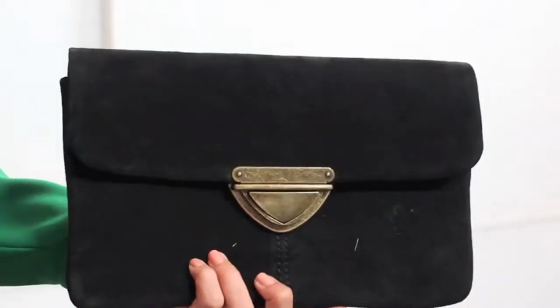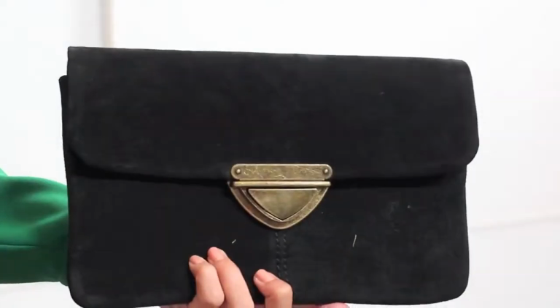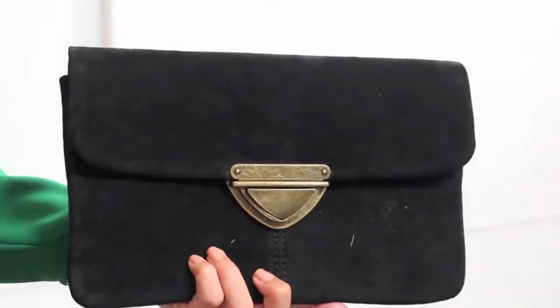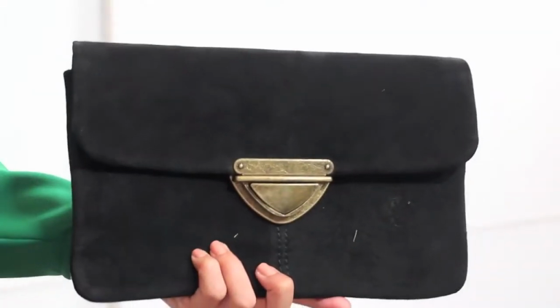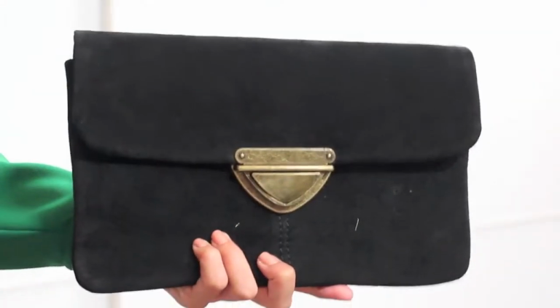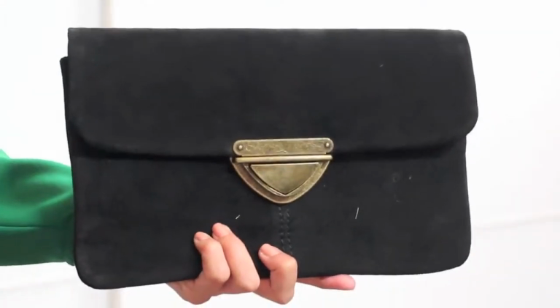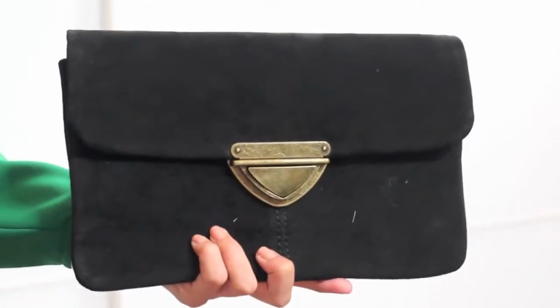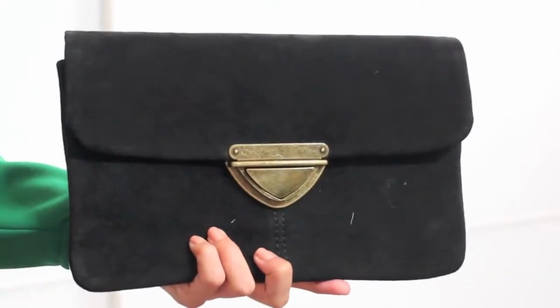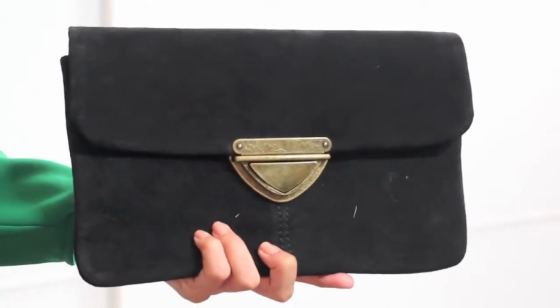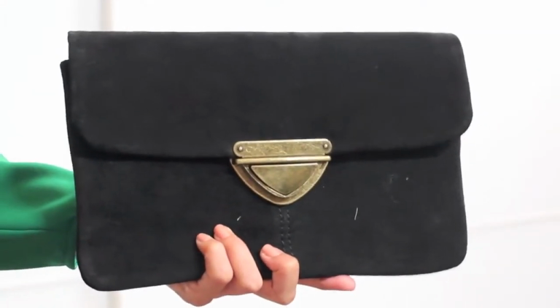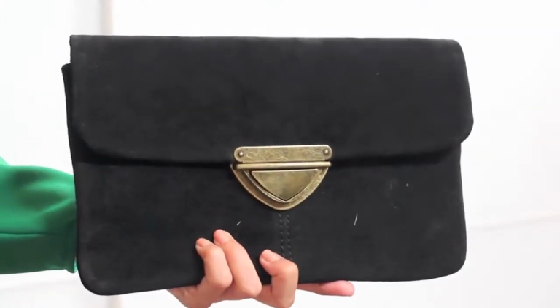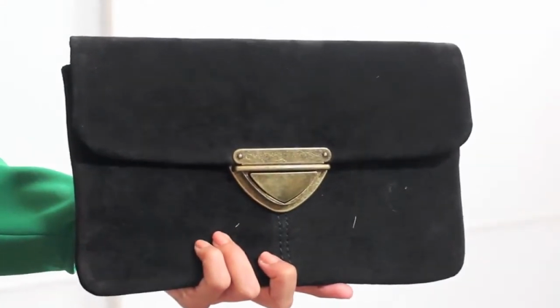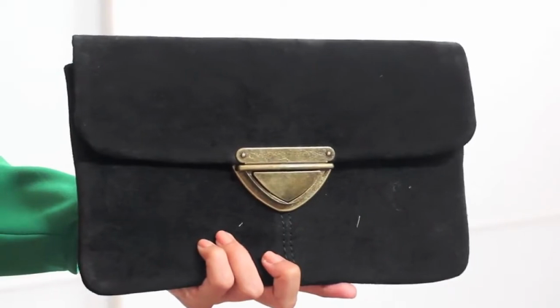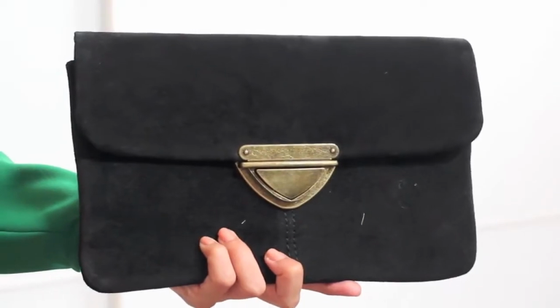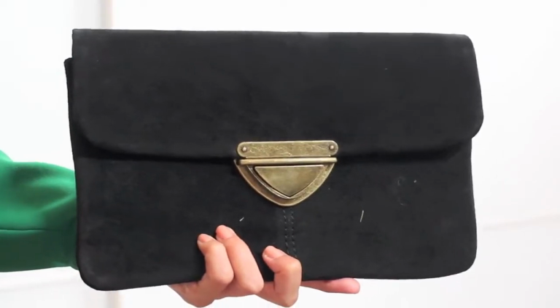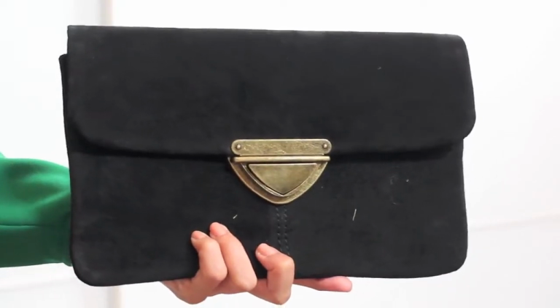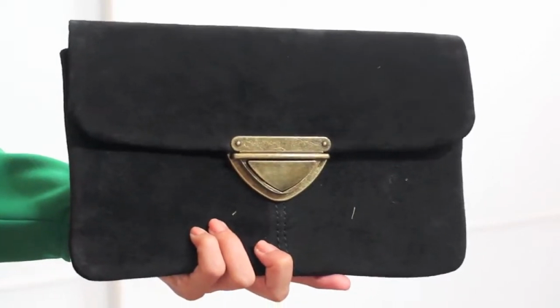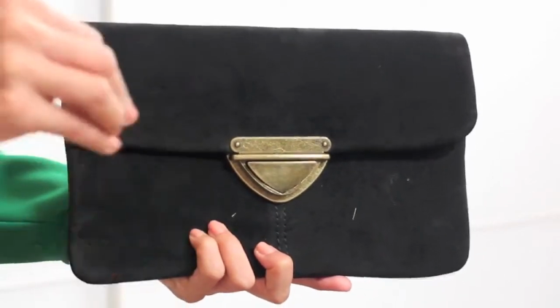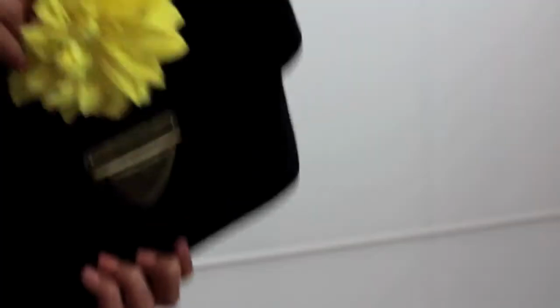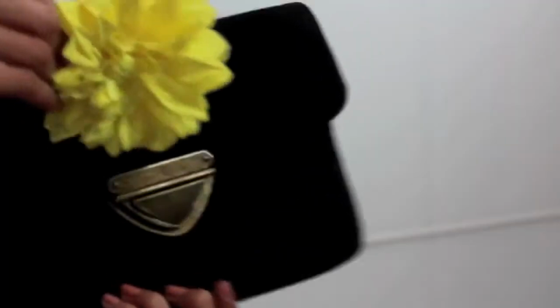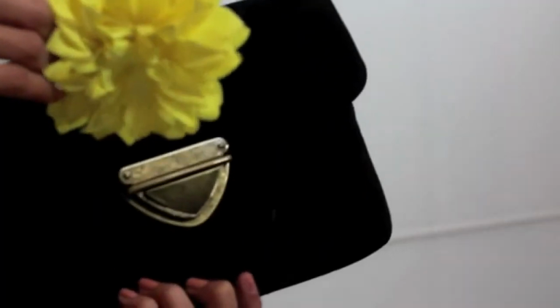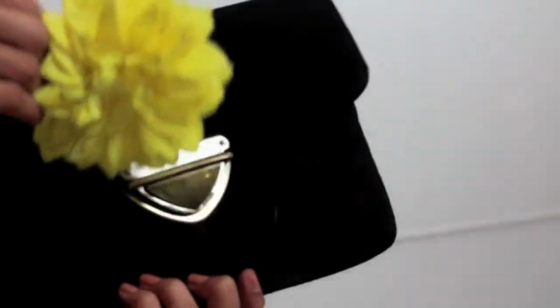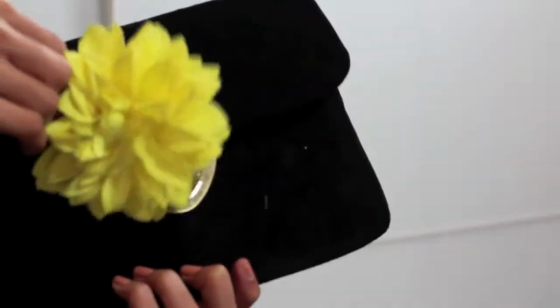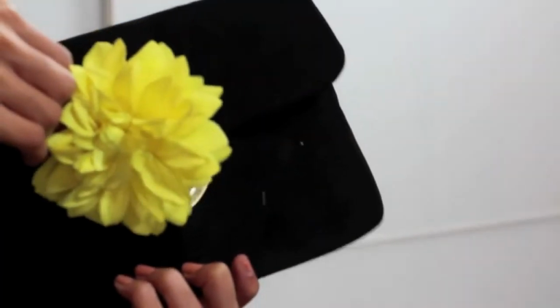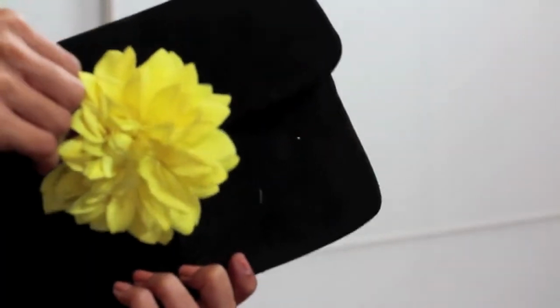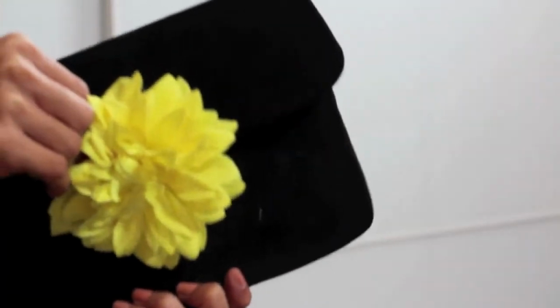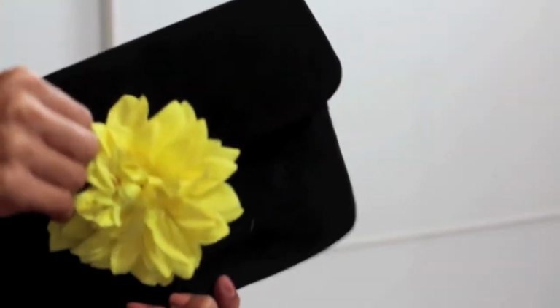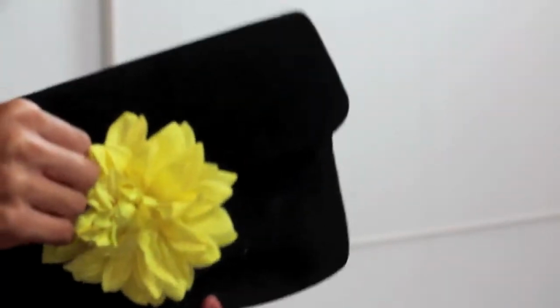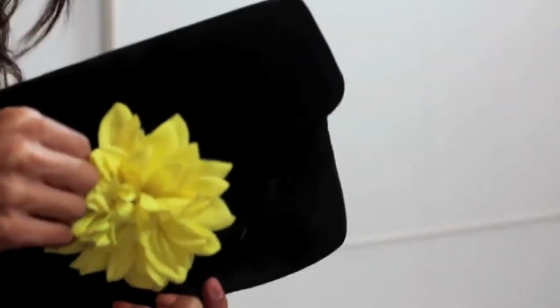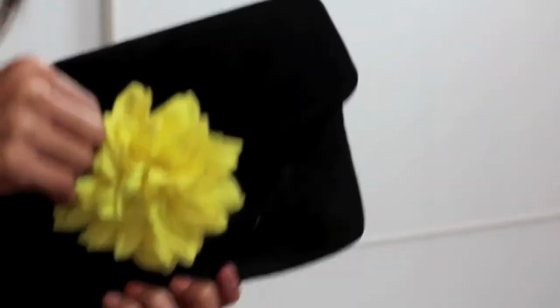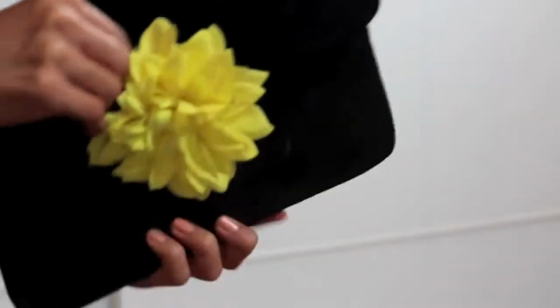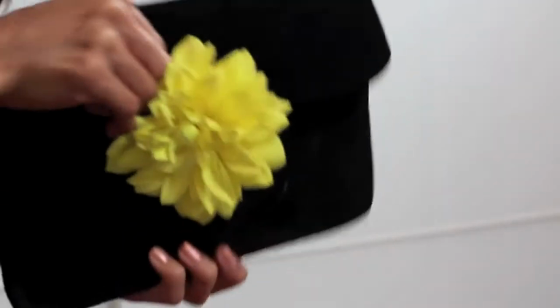There are so many ways to add subtle color to your outfit, just like I did with the small pin flower on my clutch.